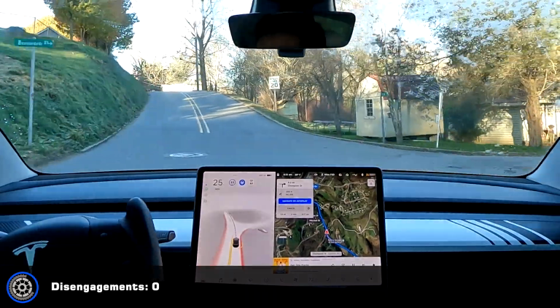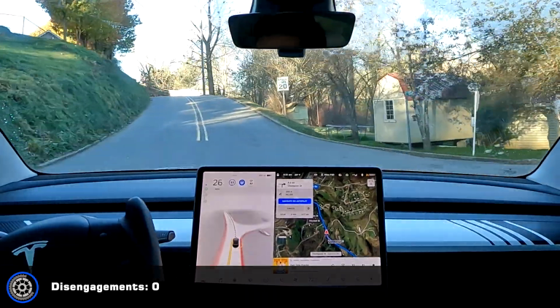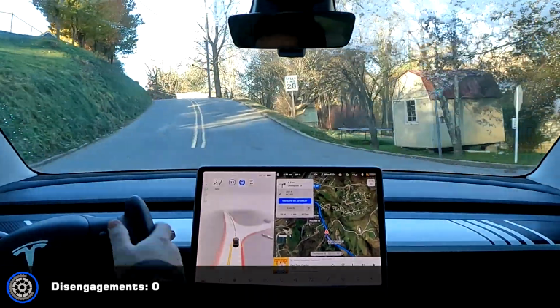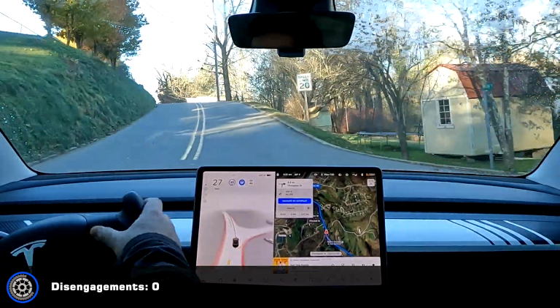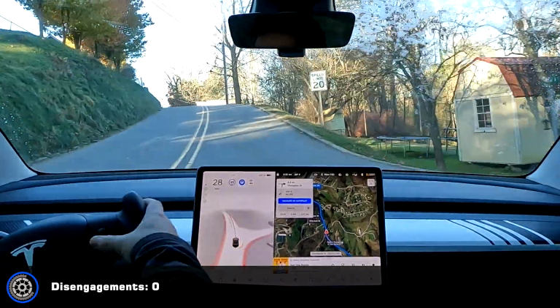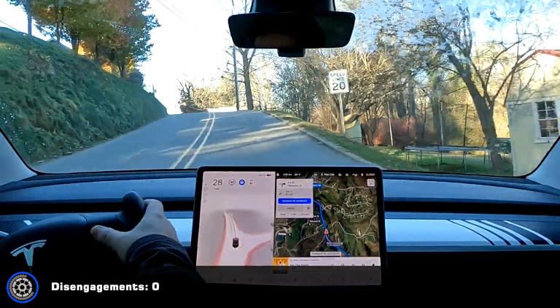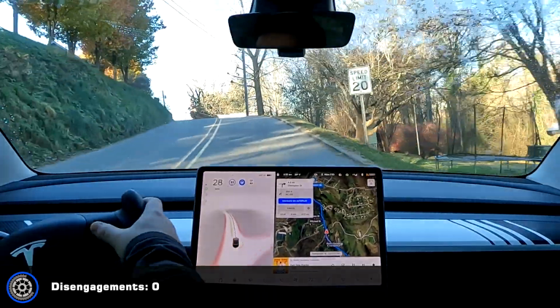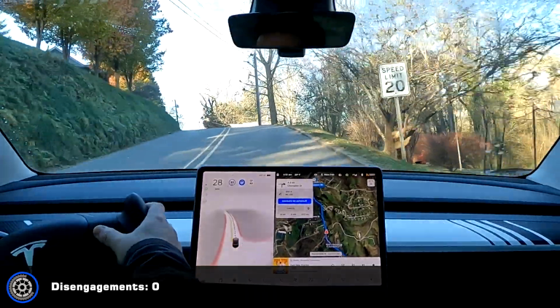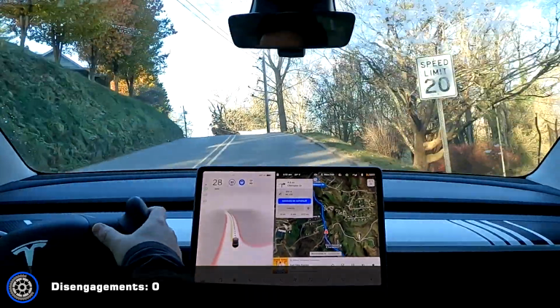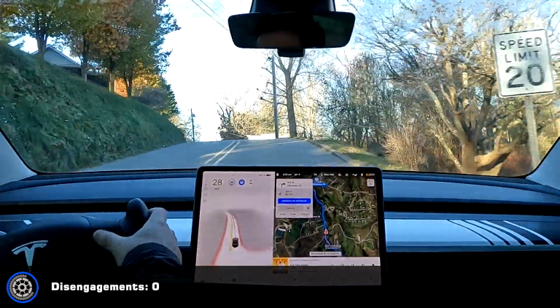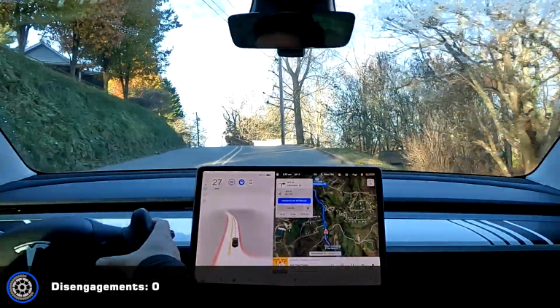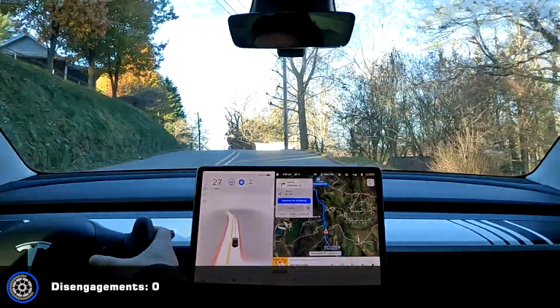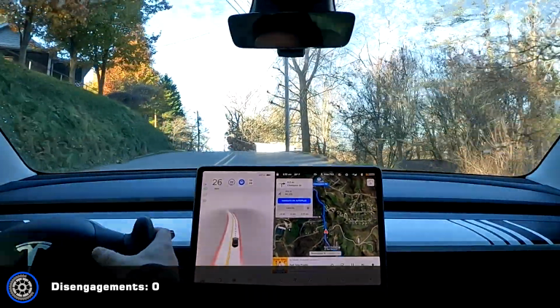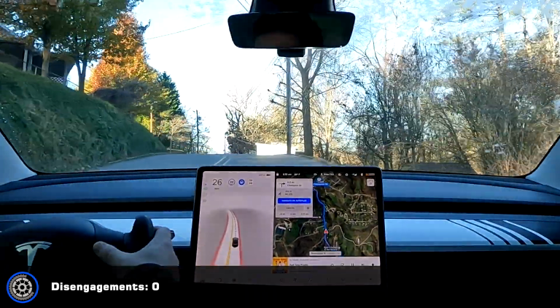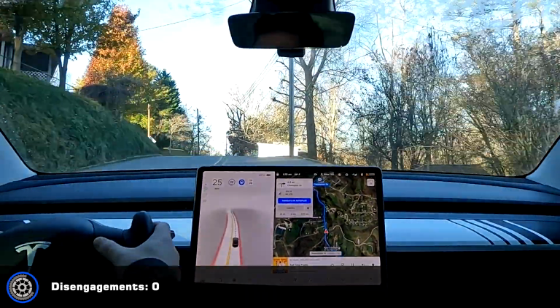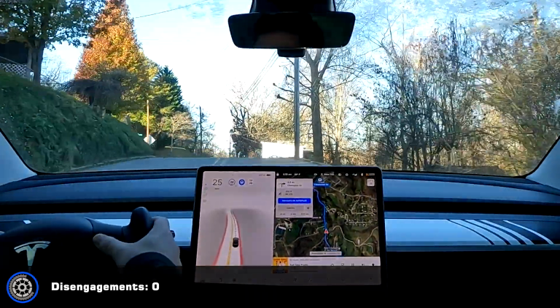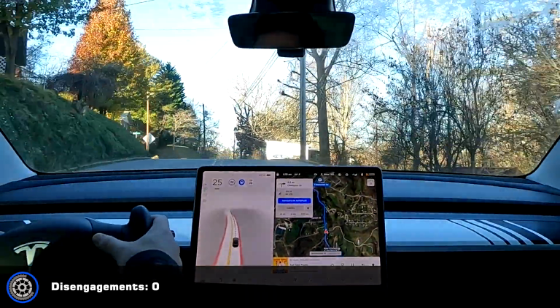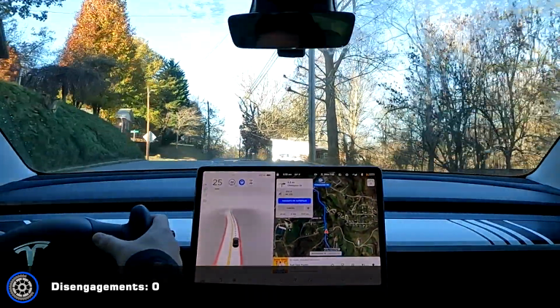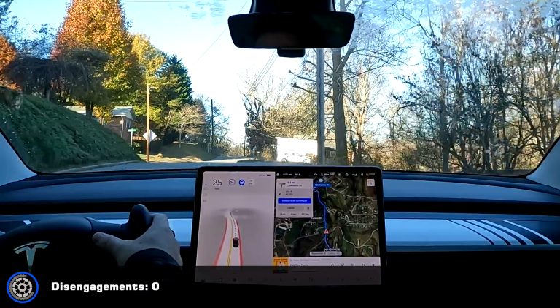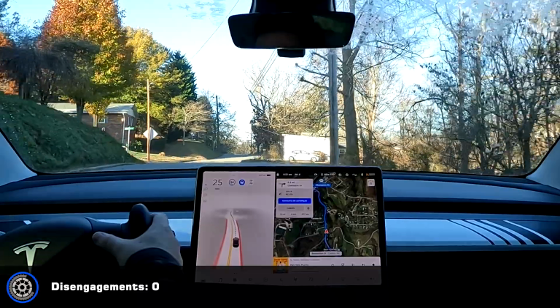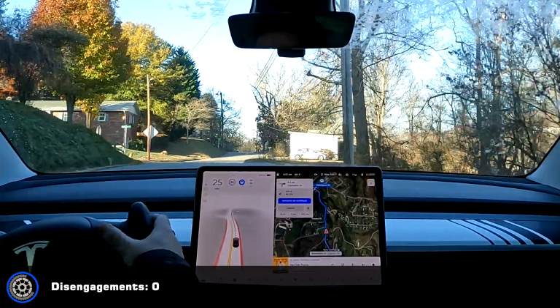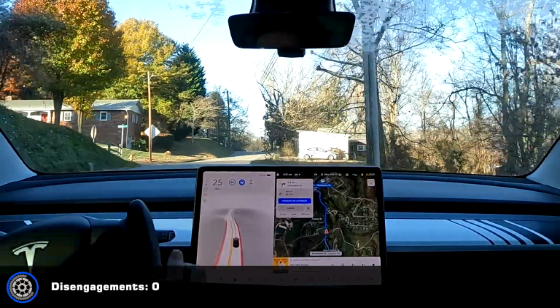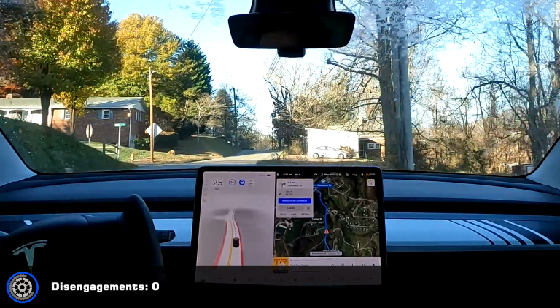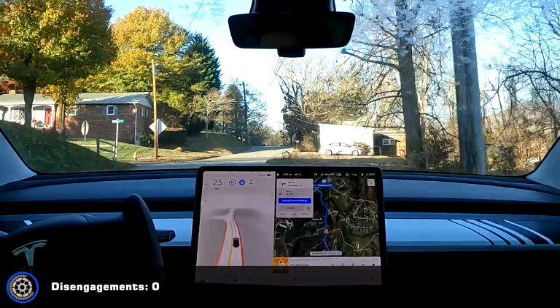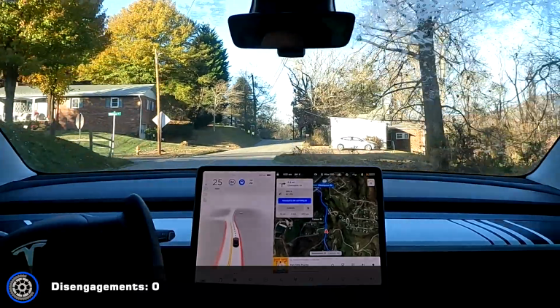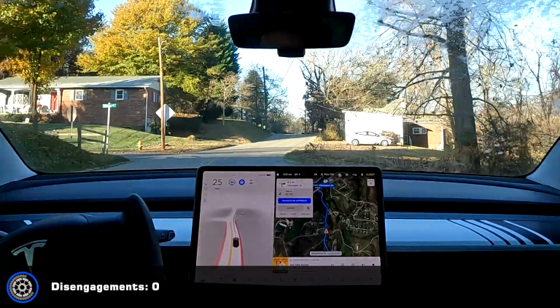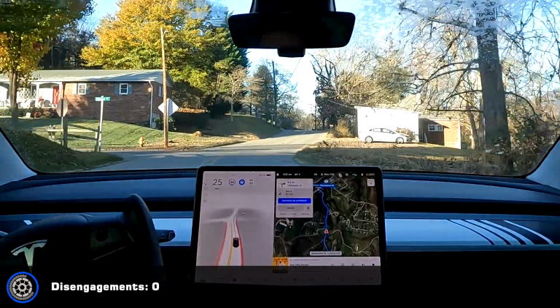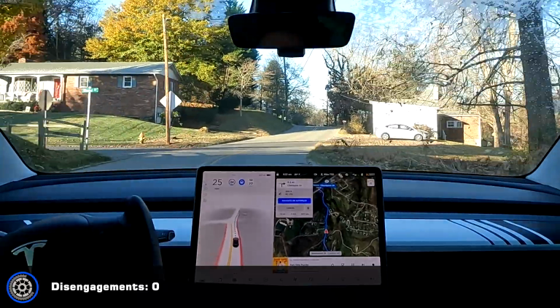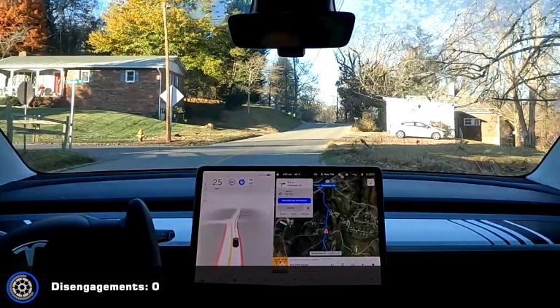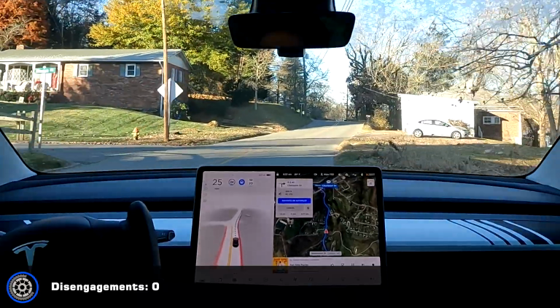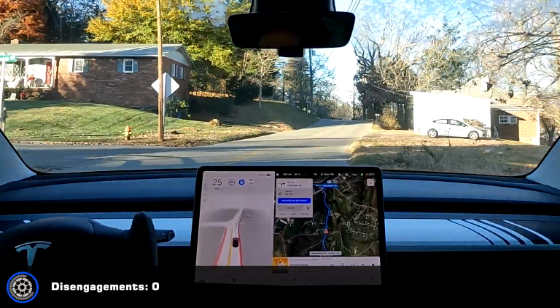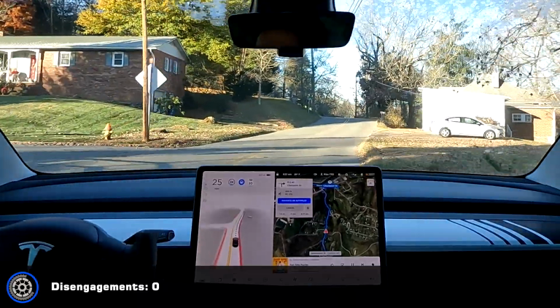I'm not sure why, but it displayed two stop signs on the screen back there.